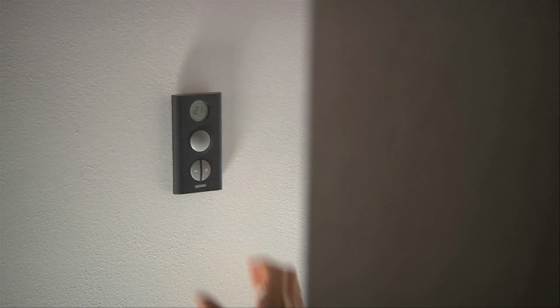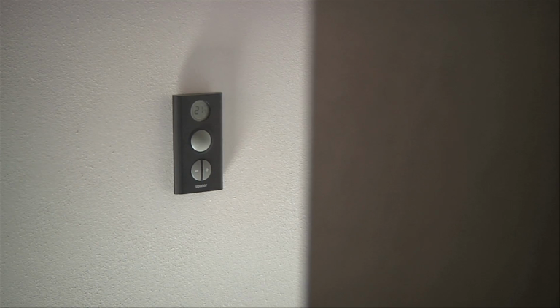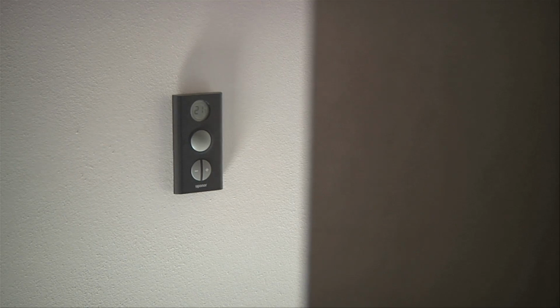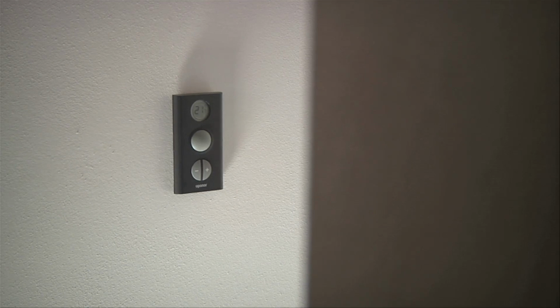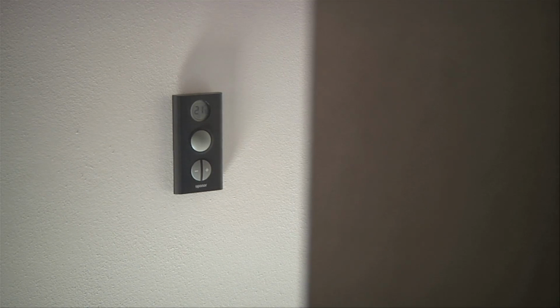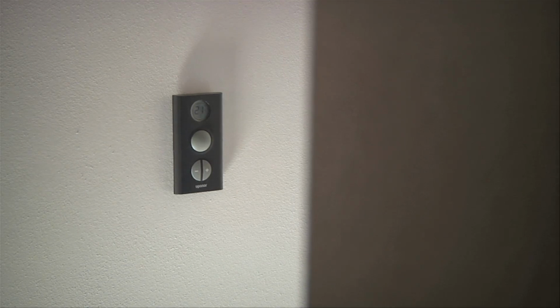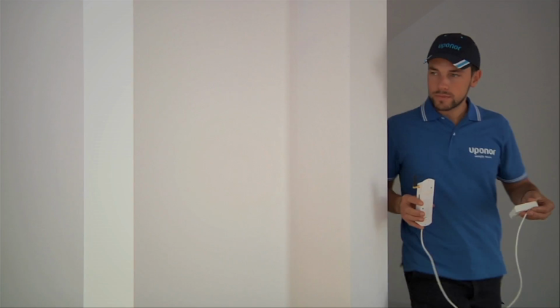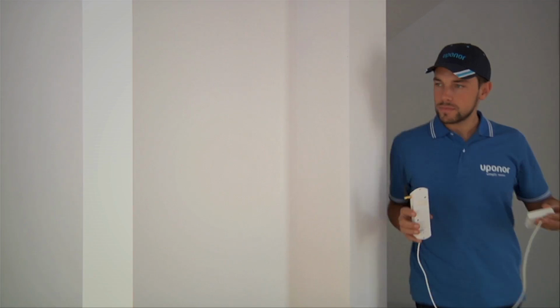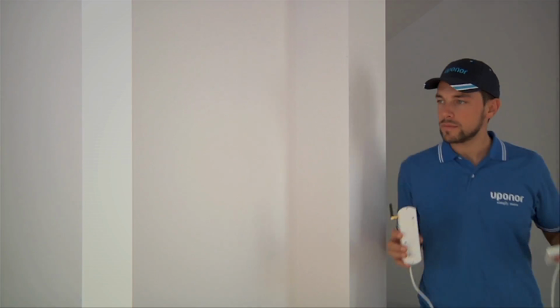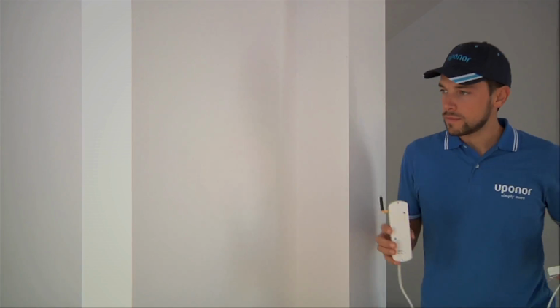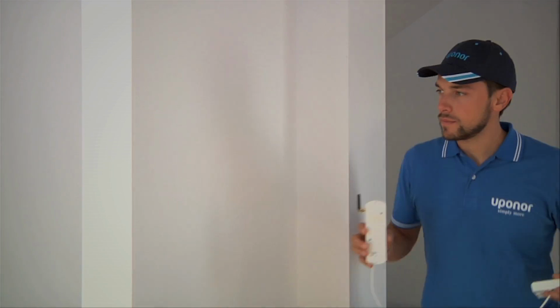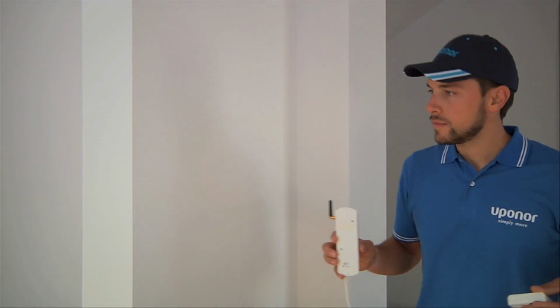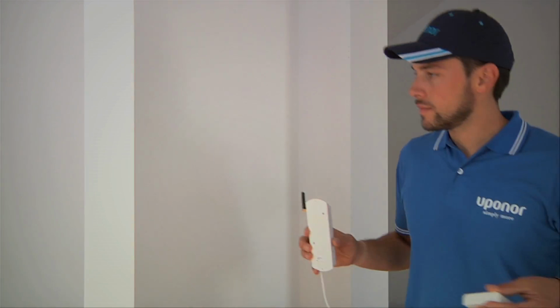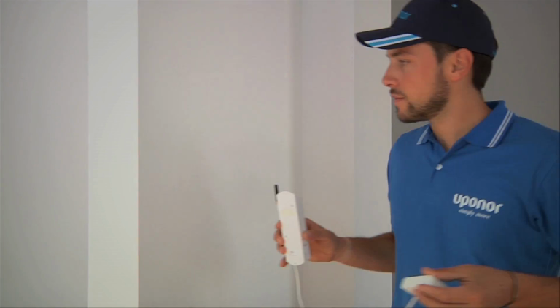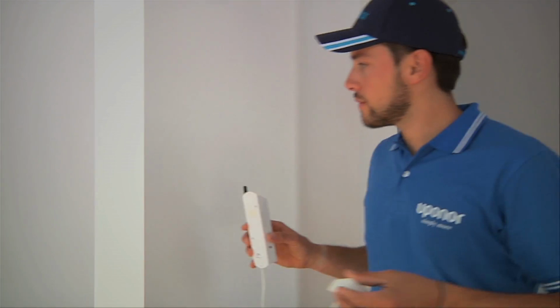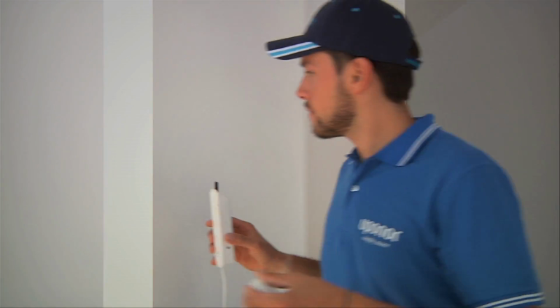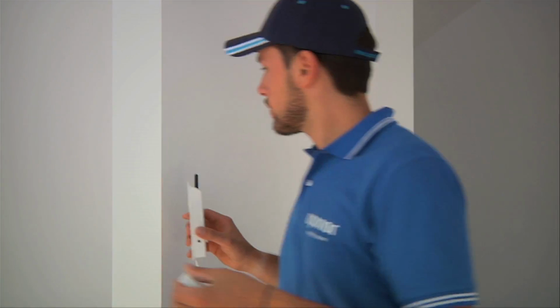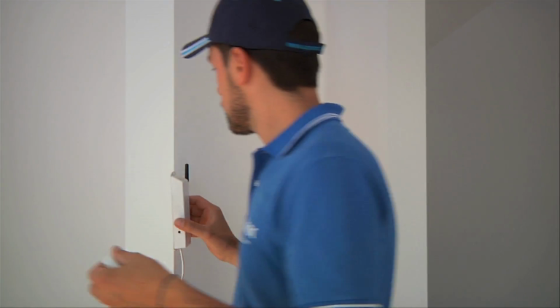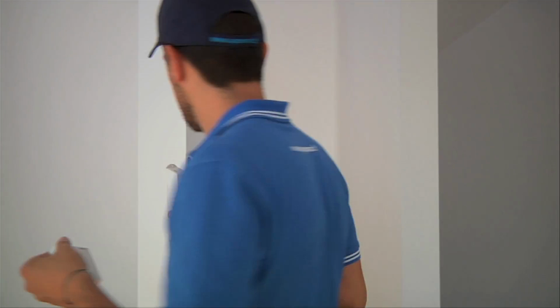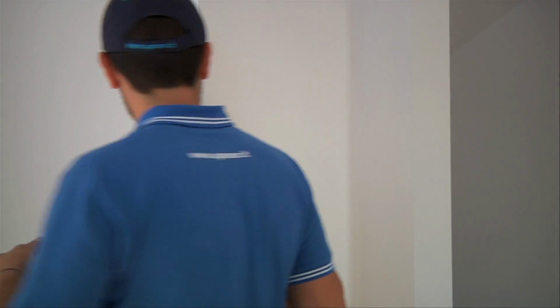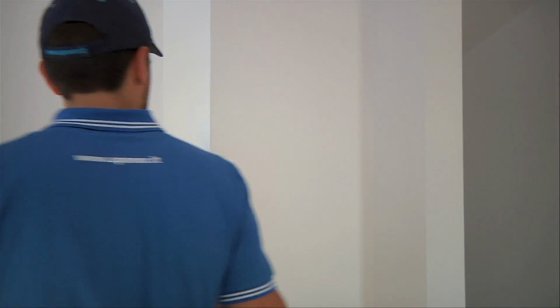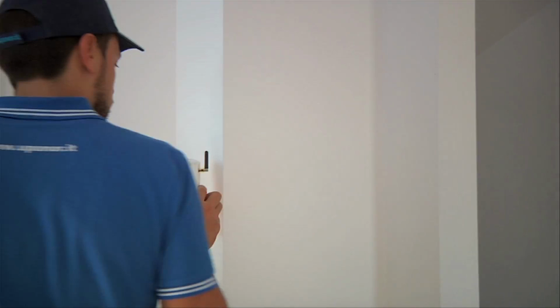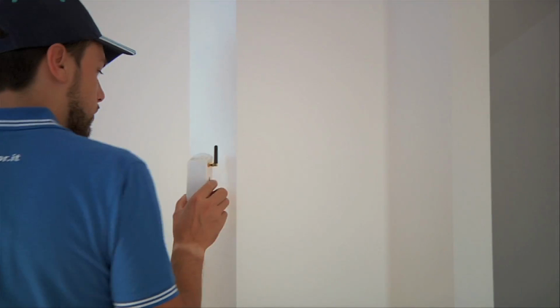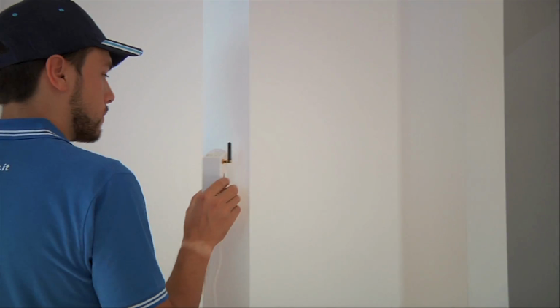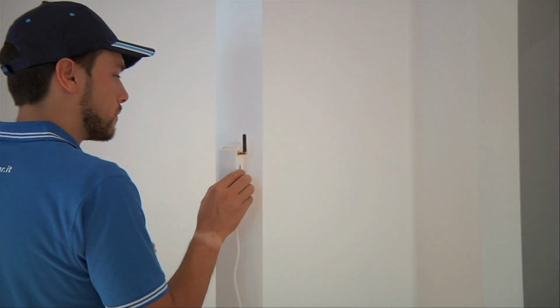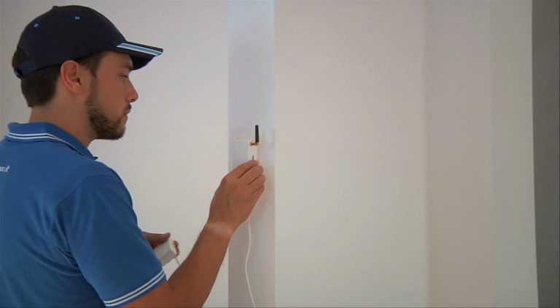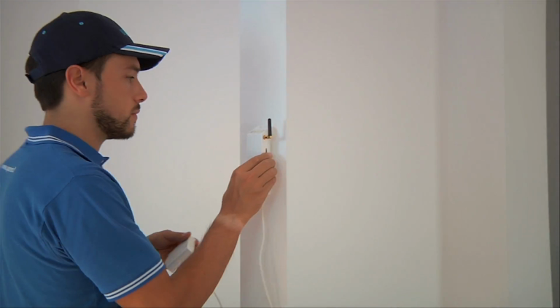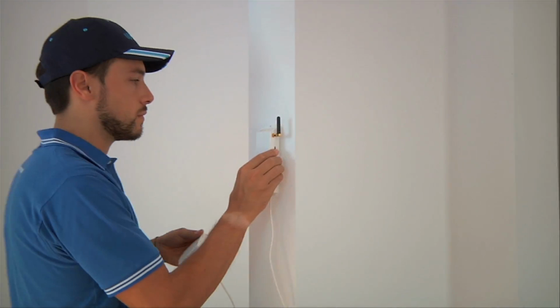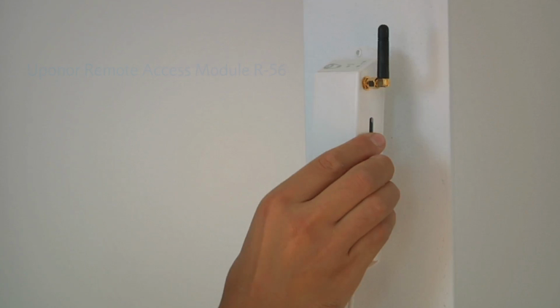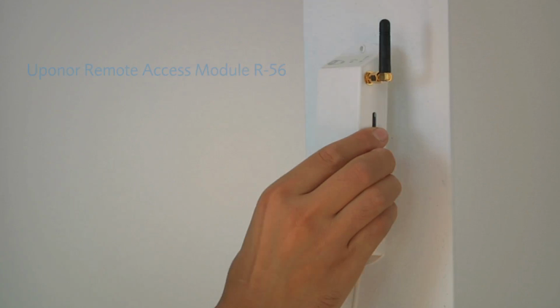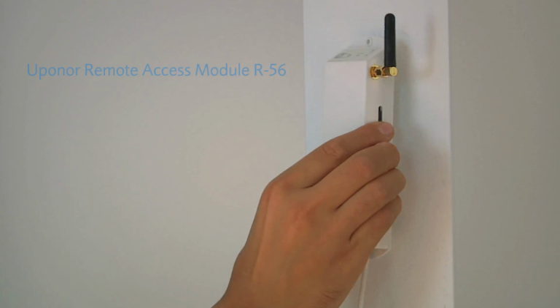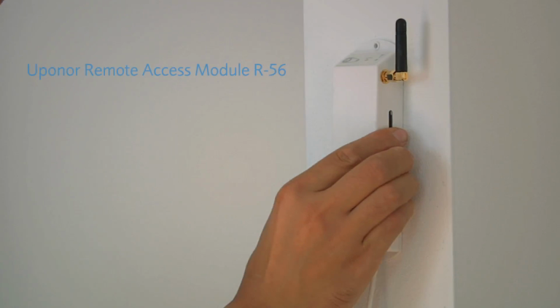When you've connected the system, the room check feature verifies that everything is registered correctly.